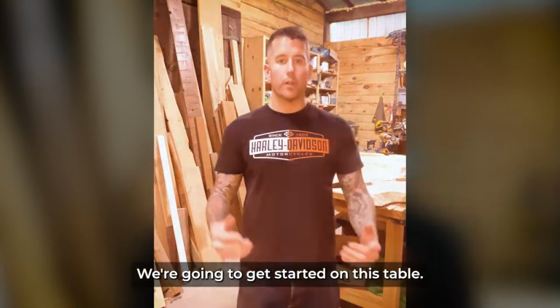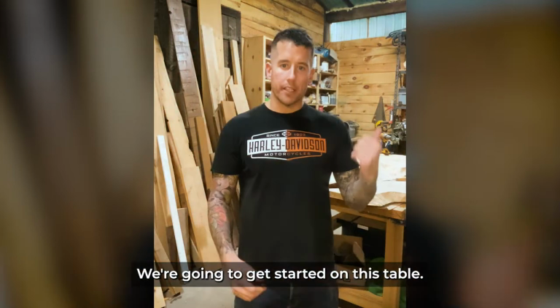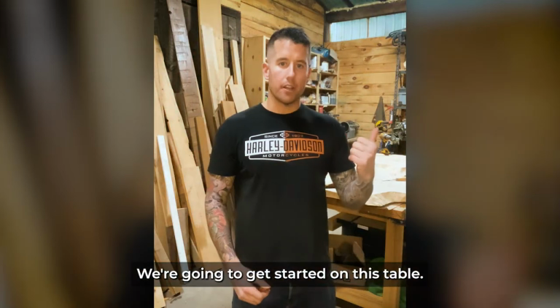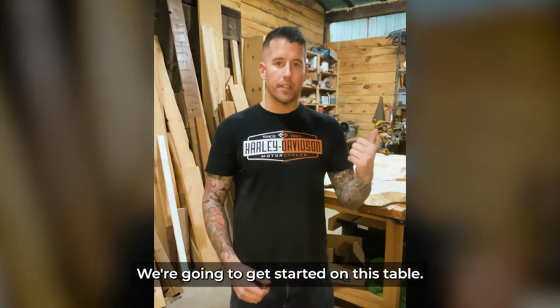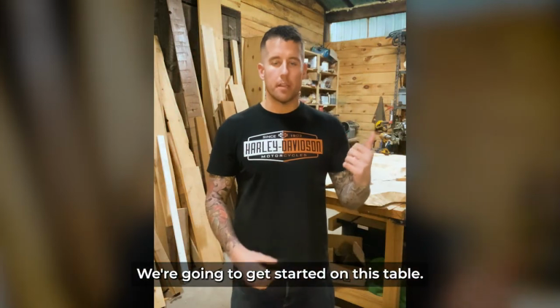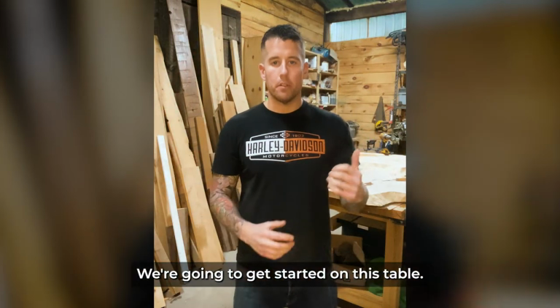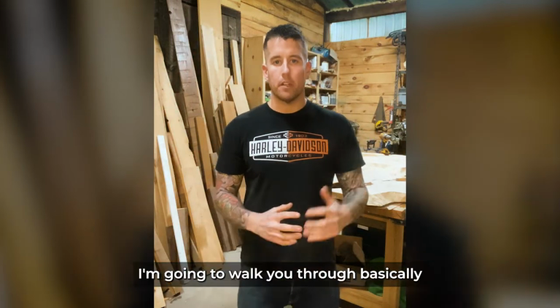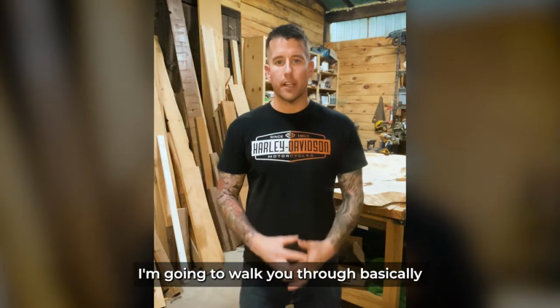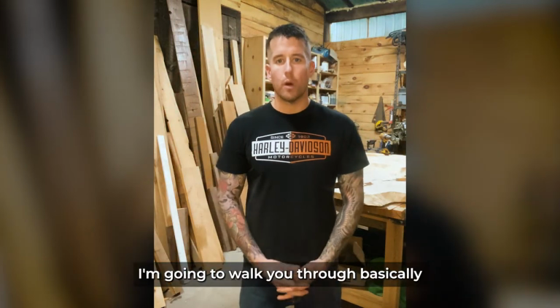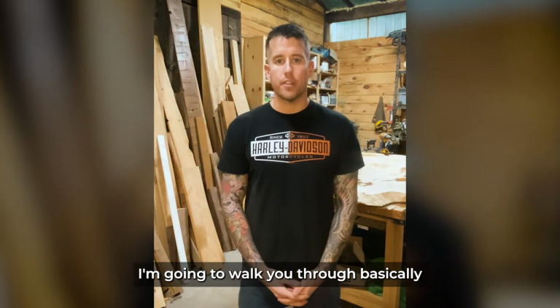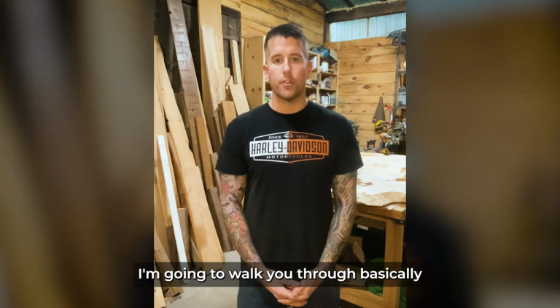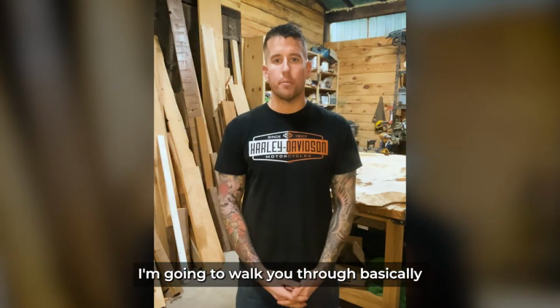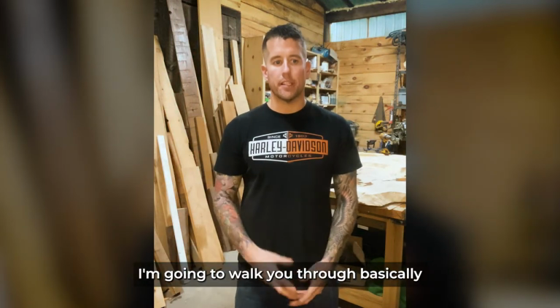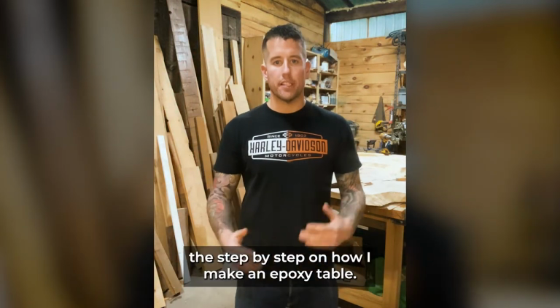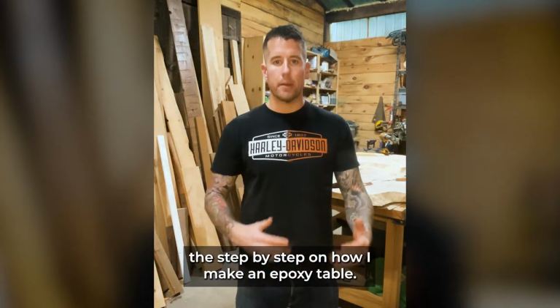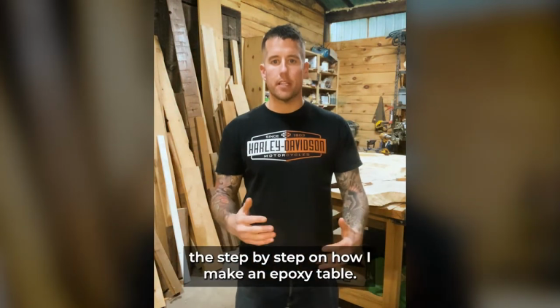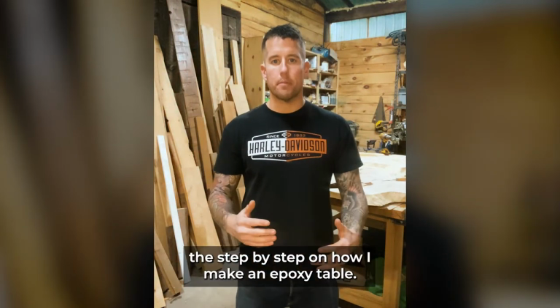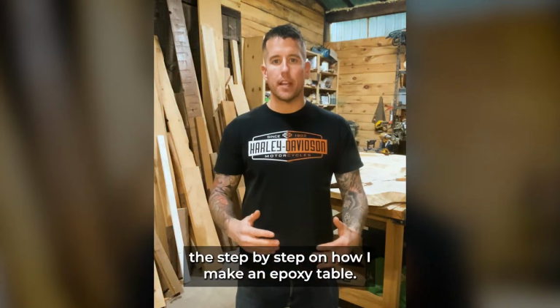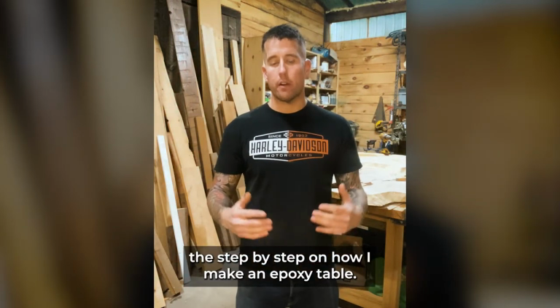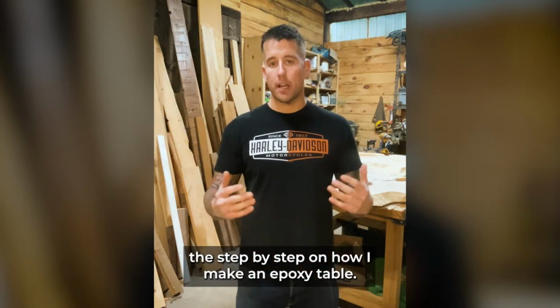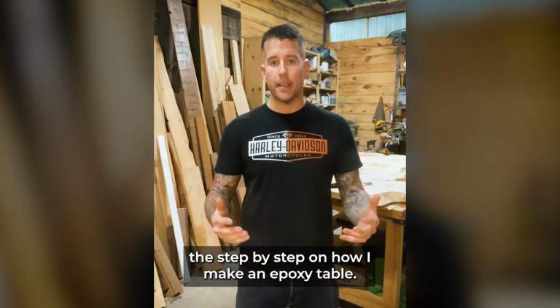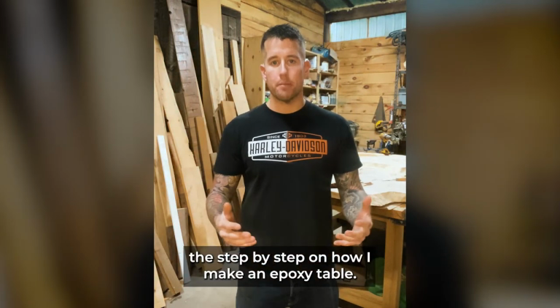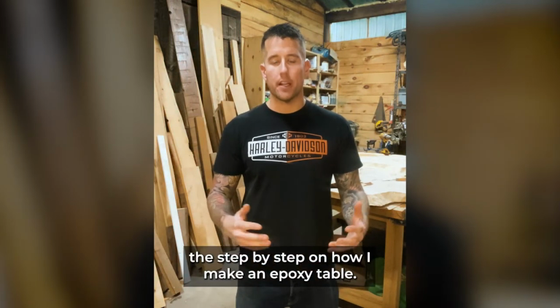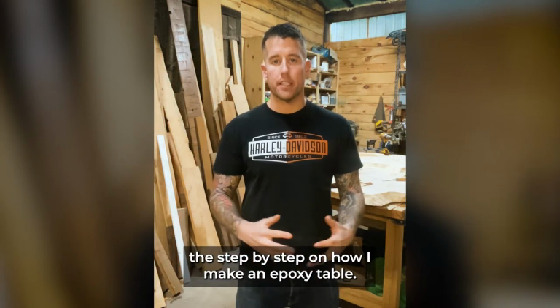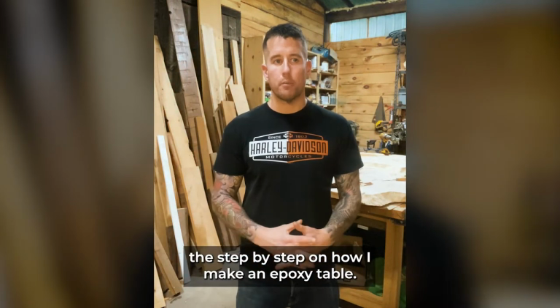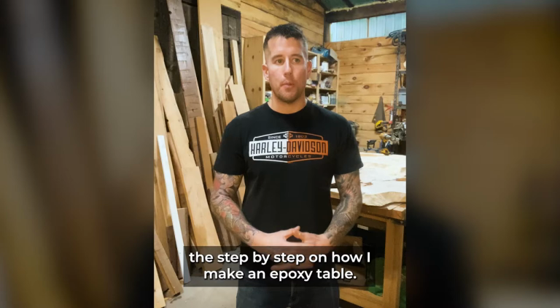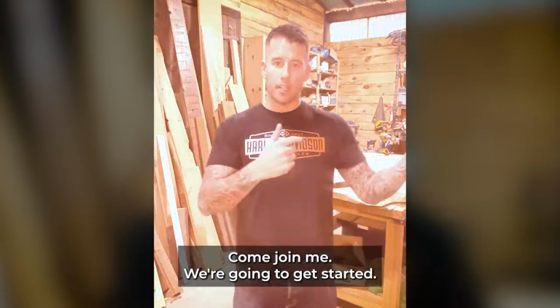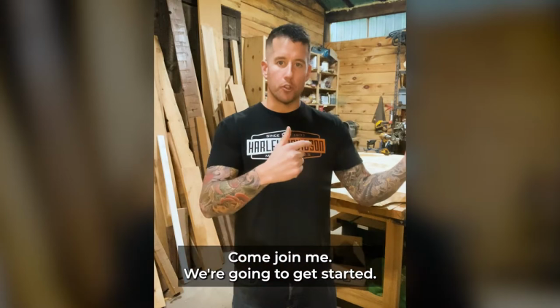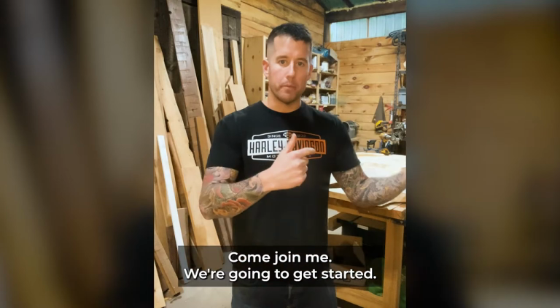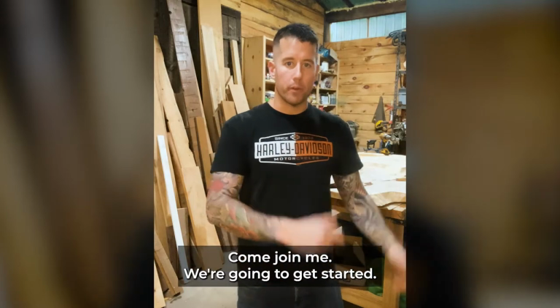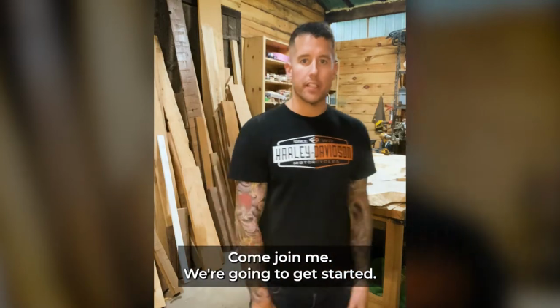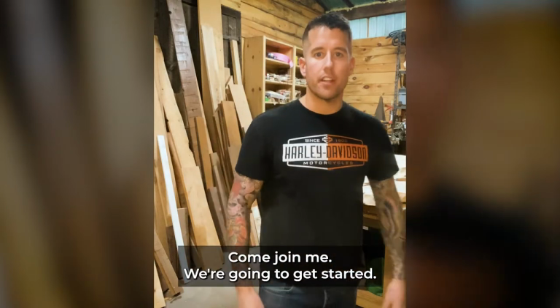I've got a motto: if I wouldn't put a table in my own house, I wouldn't sell it to a customer. We're going to get started on this table and I'll walk you through step by step how I make an epoxy table. Come join me, let's get started.